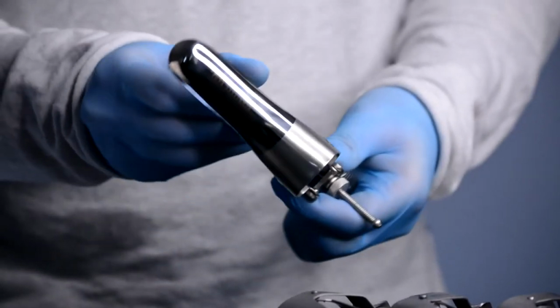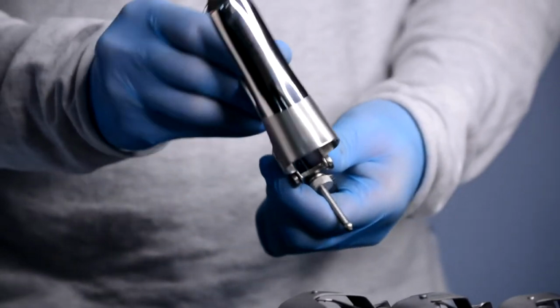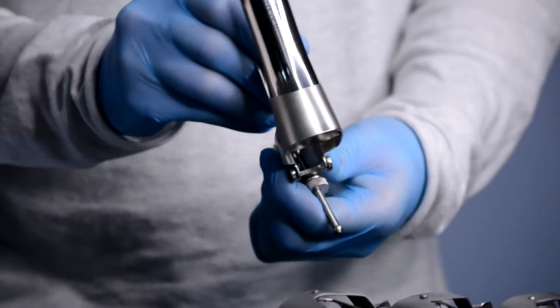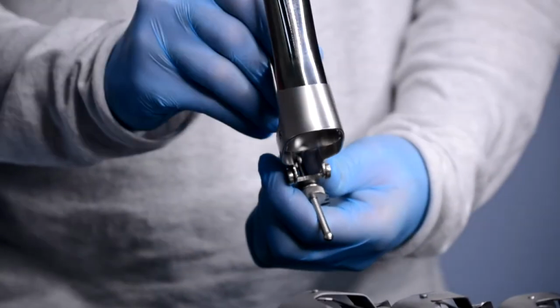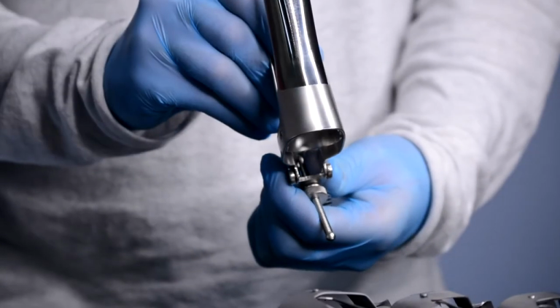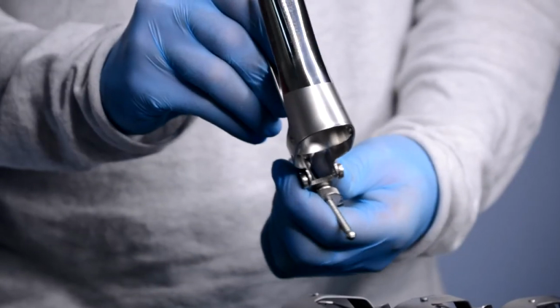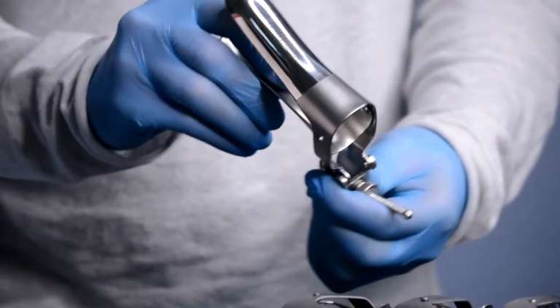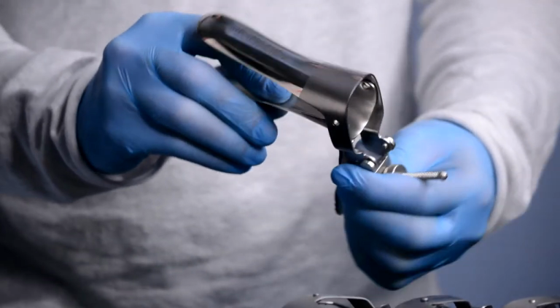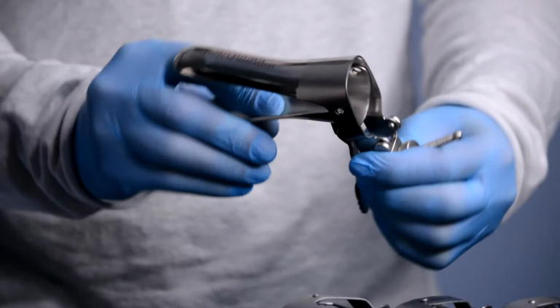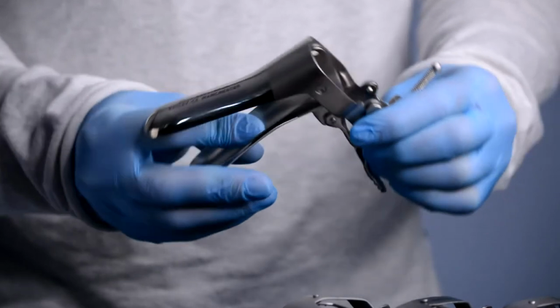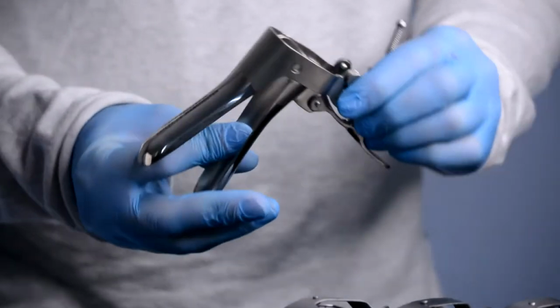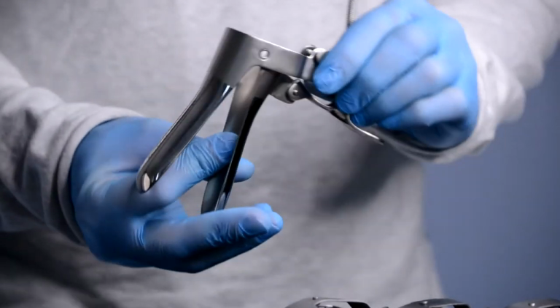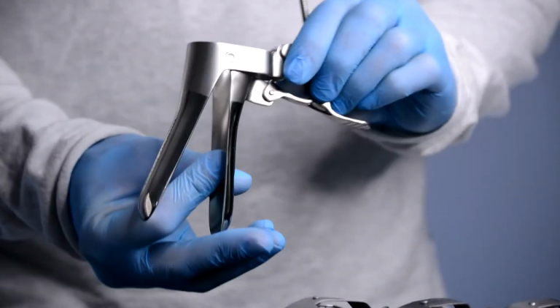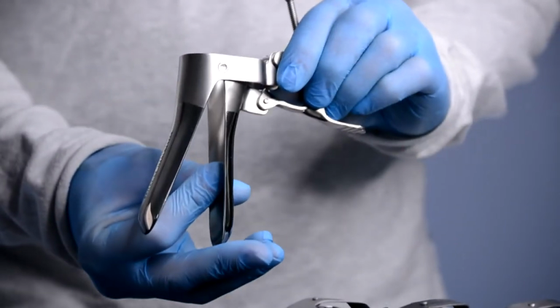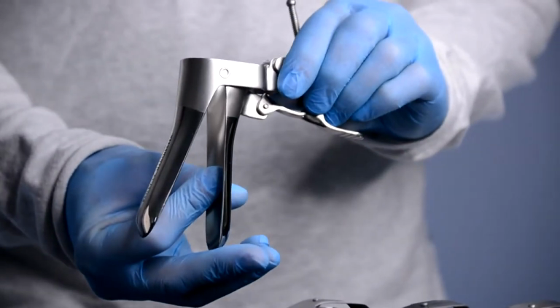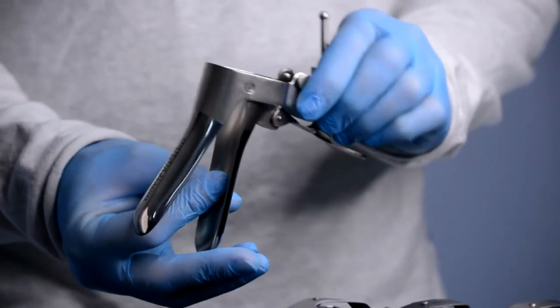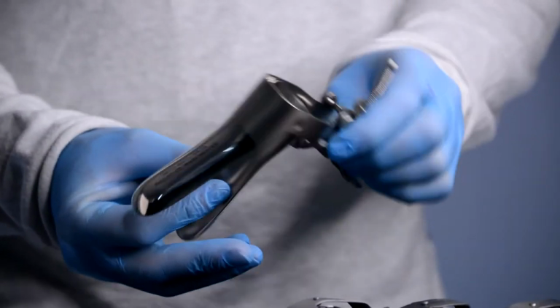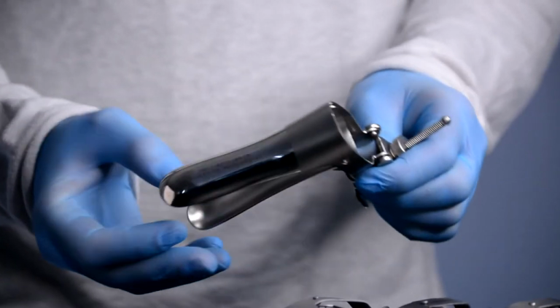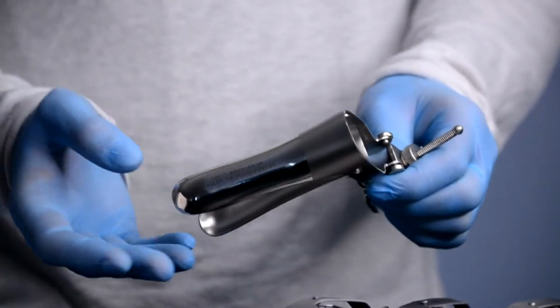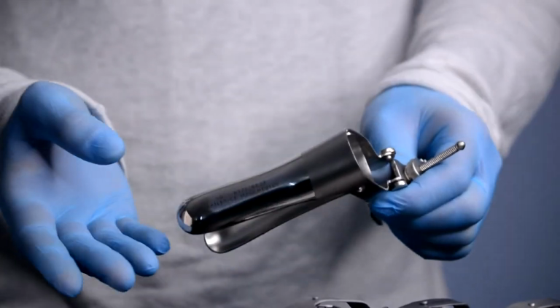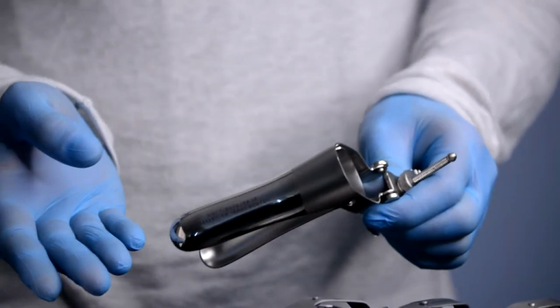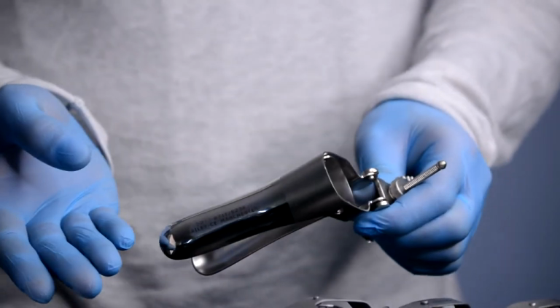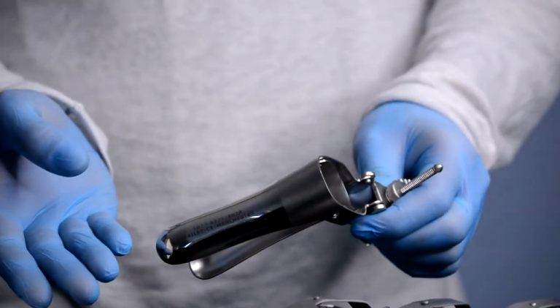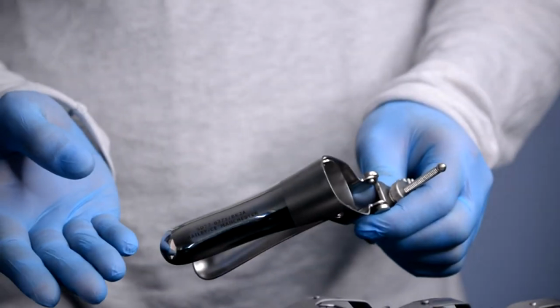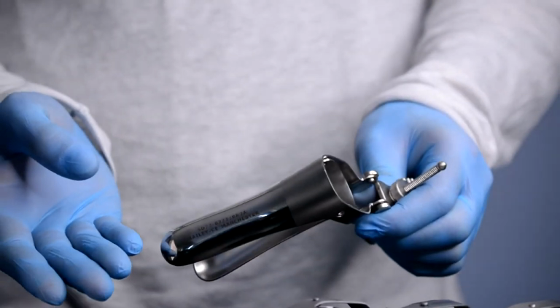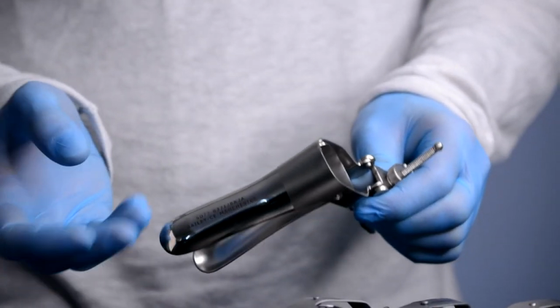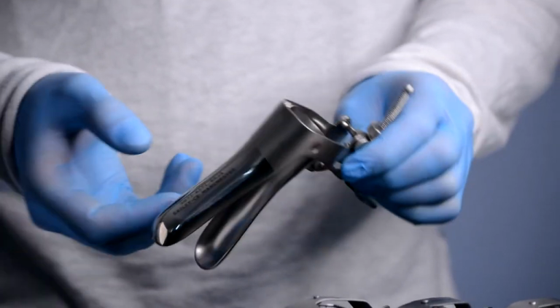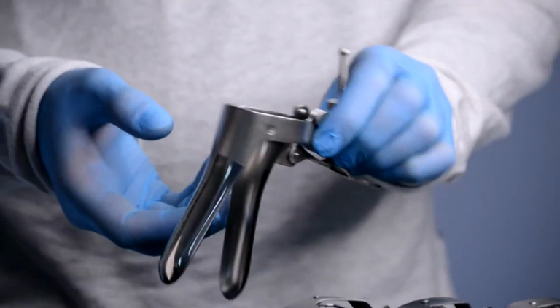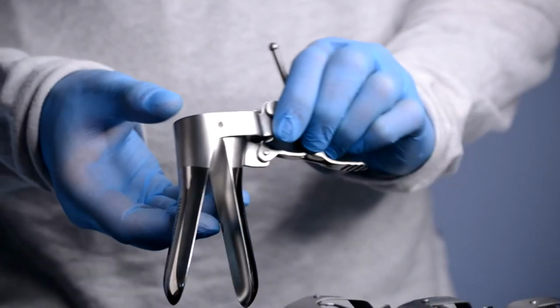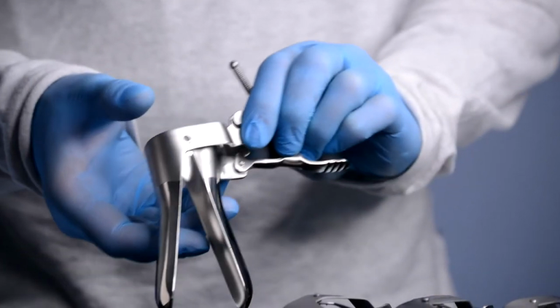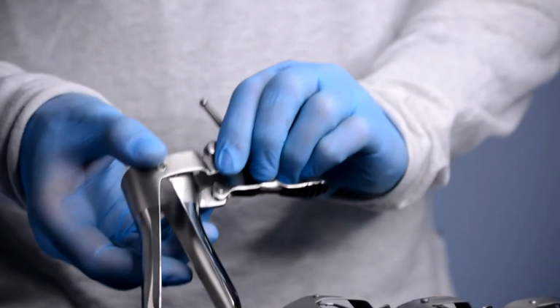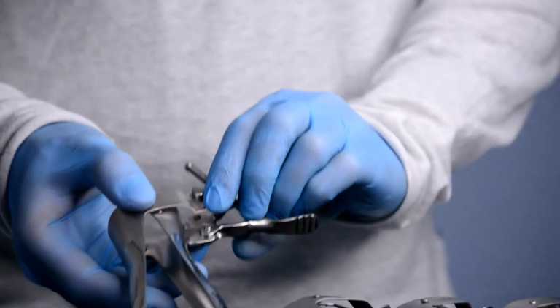Available in boxes of 10, each speculum is individually wrapped, sterile, and ready to use.